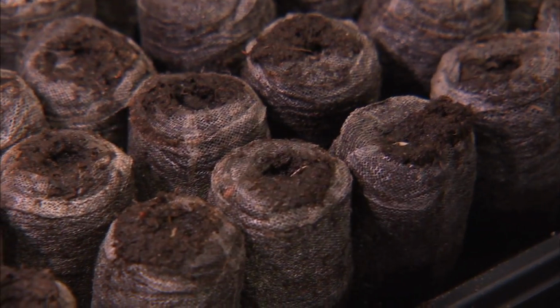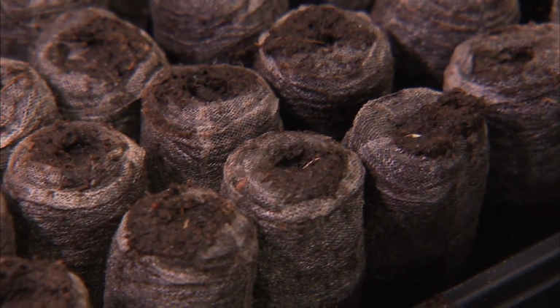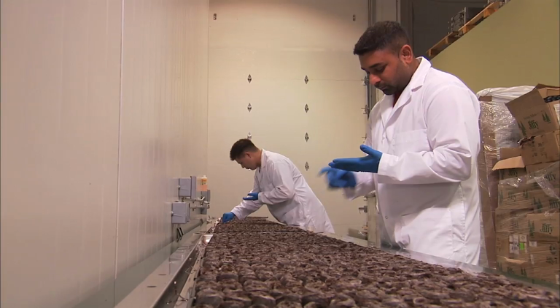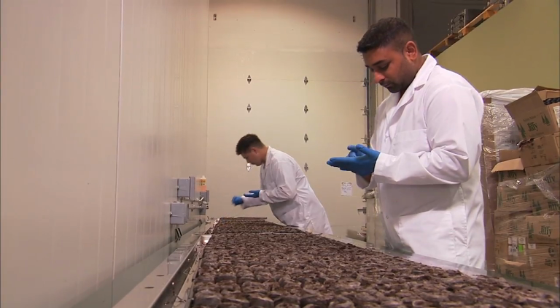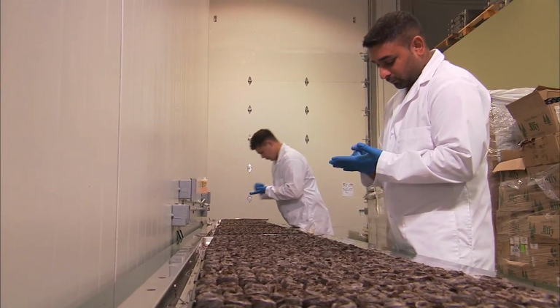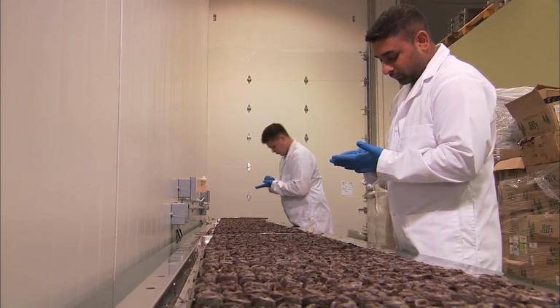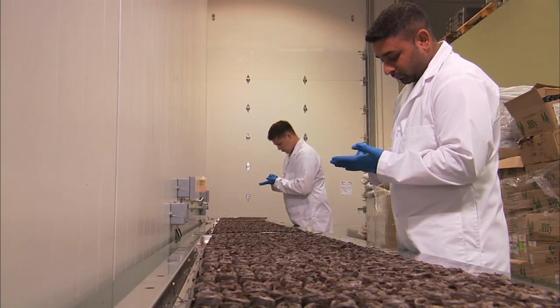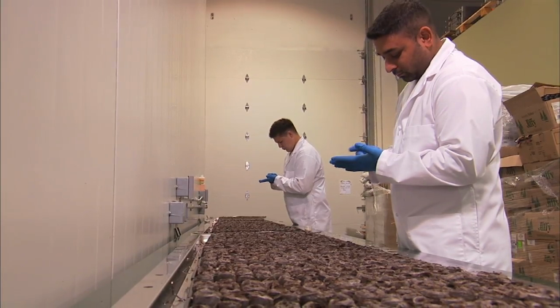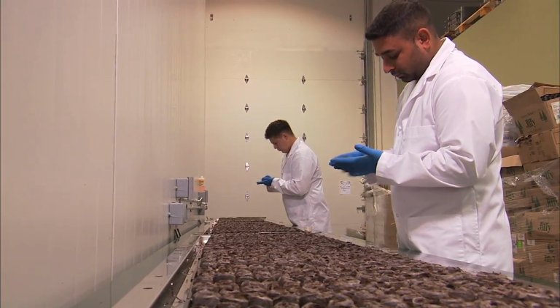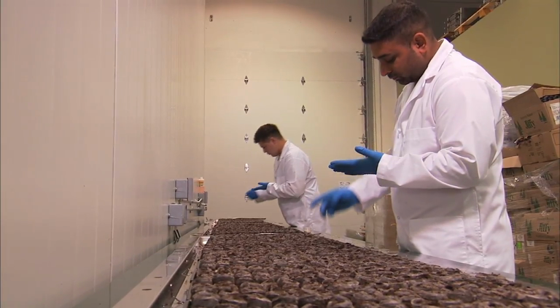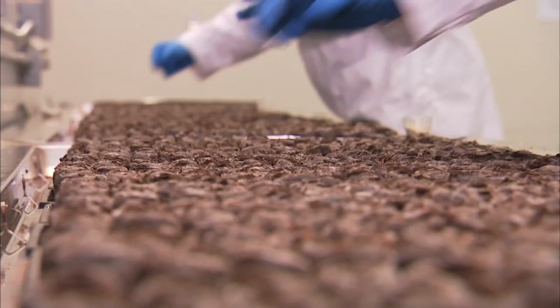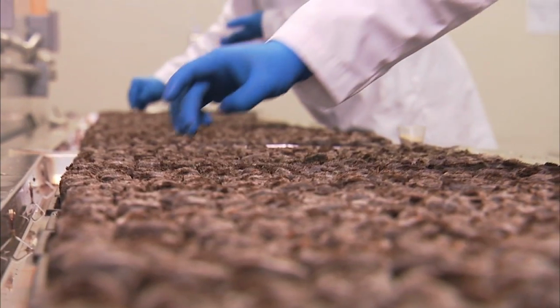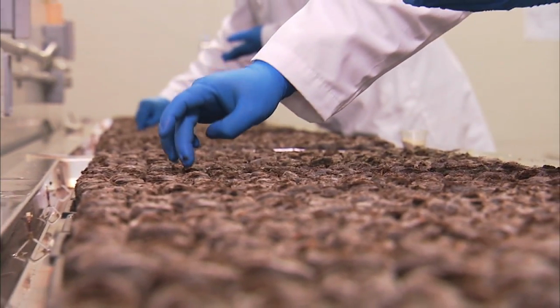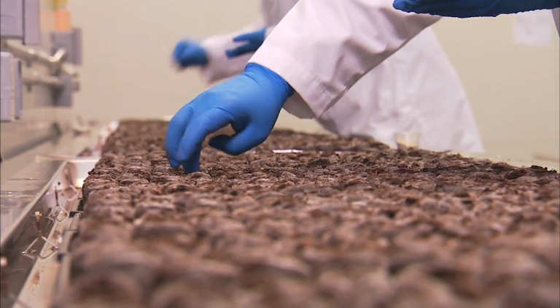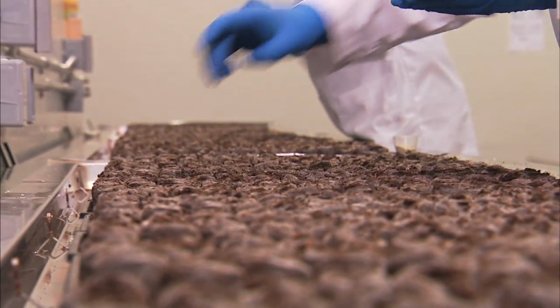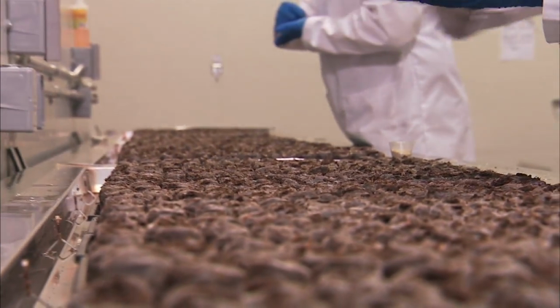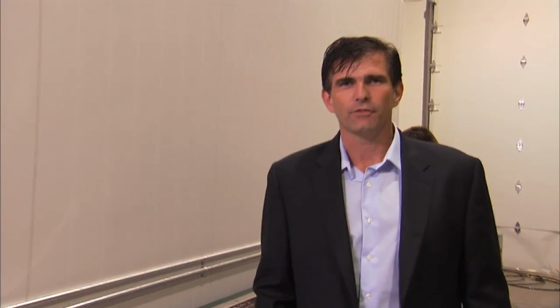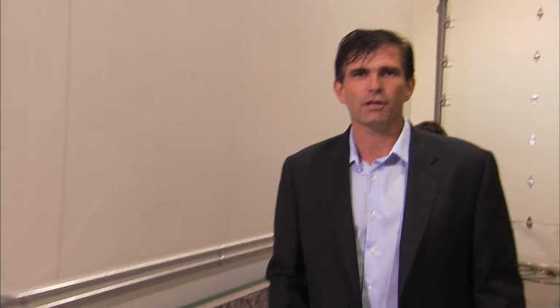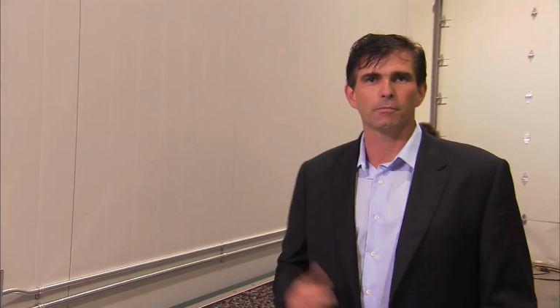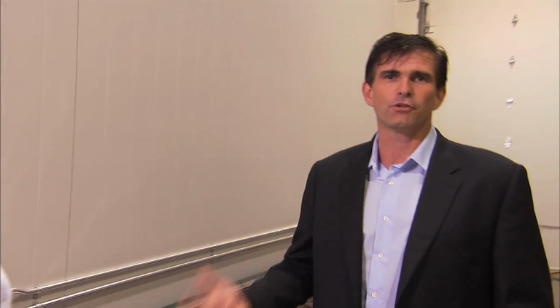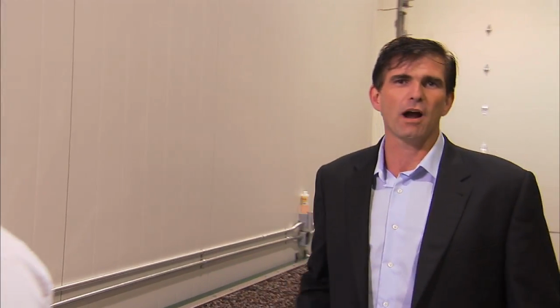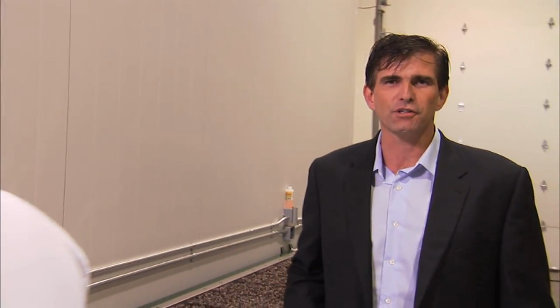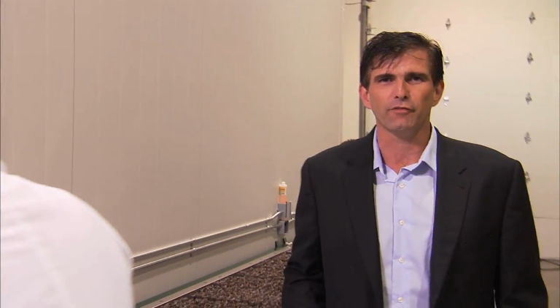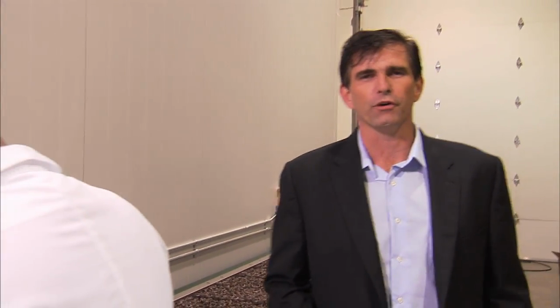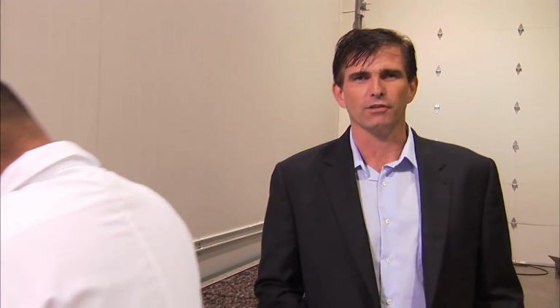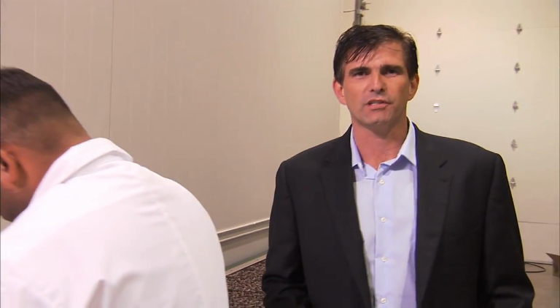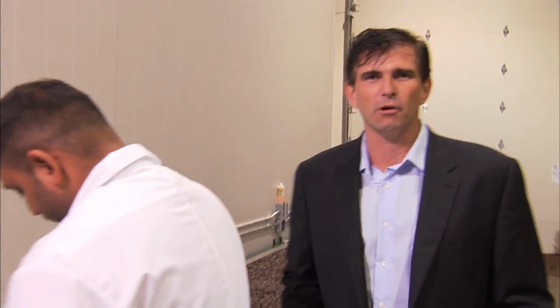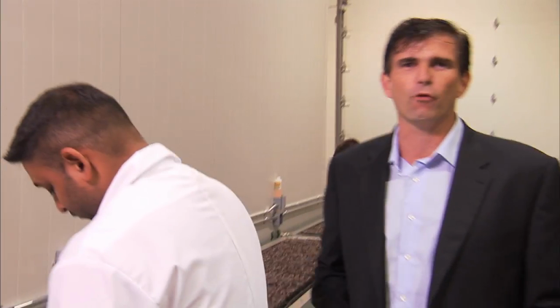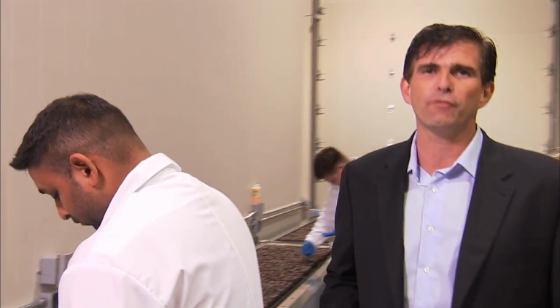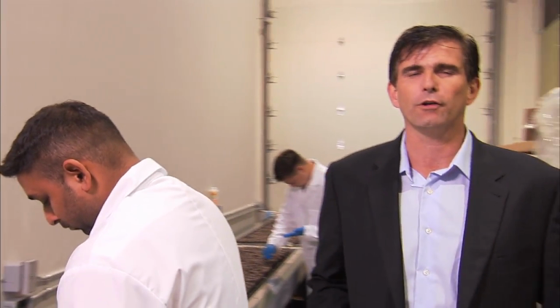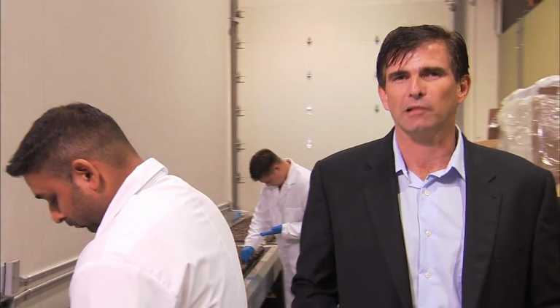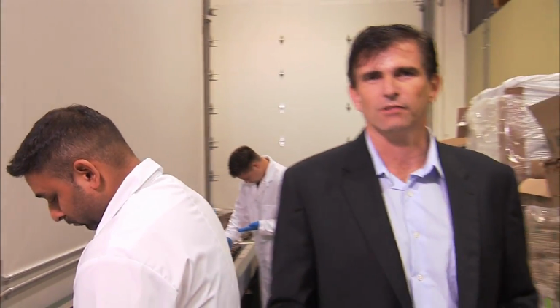After the peat pucks are saturated we begin to seed them by hand. This takes about two hours every four days. We seed about 4,400 plants.